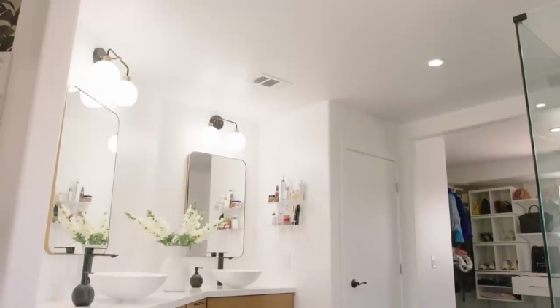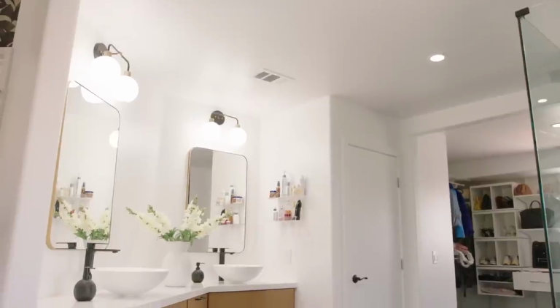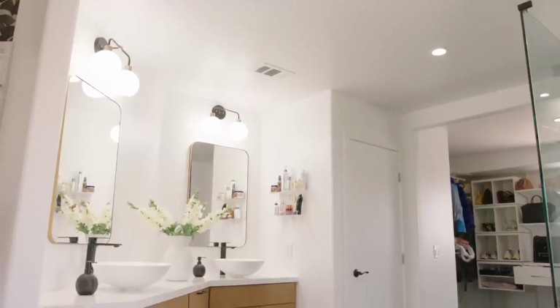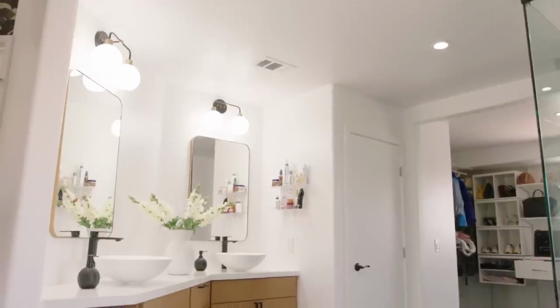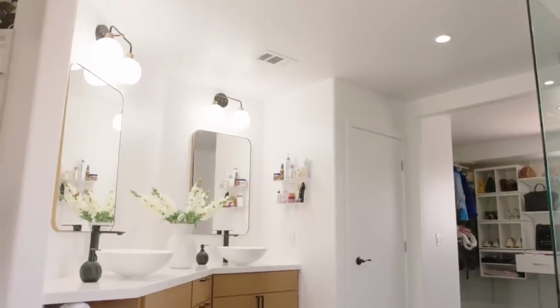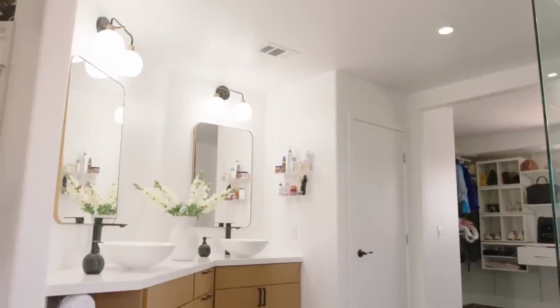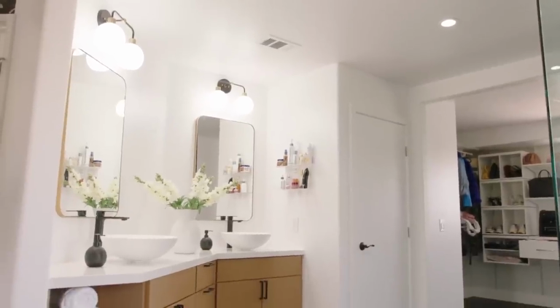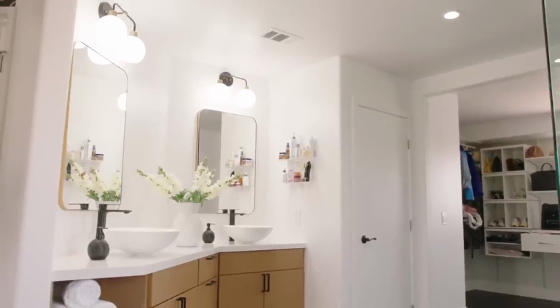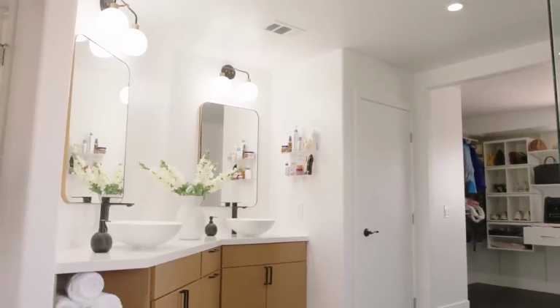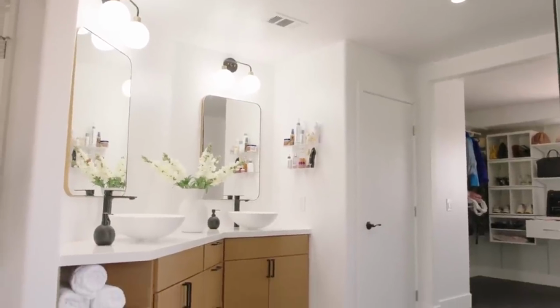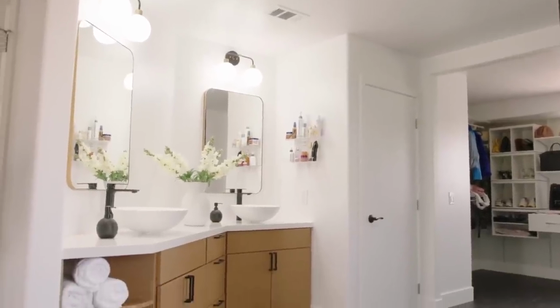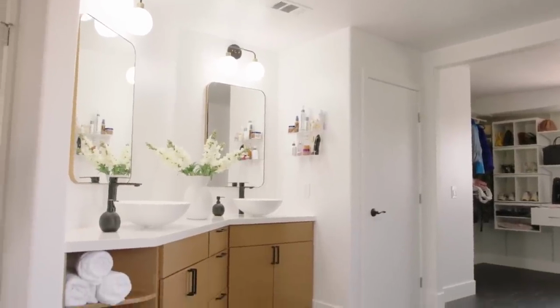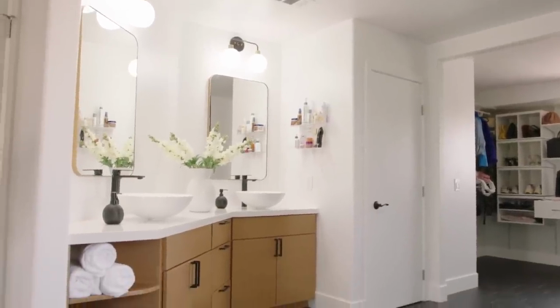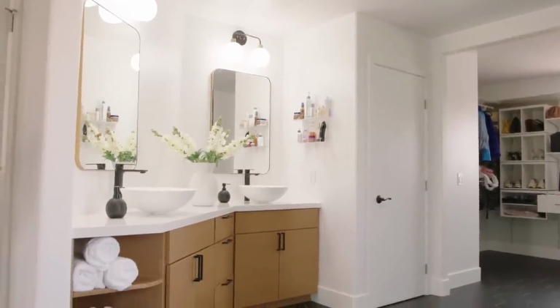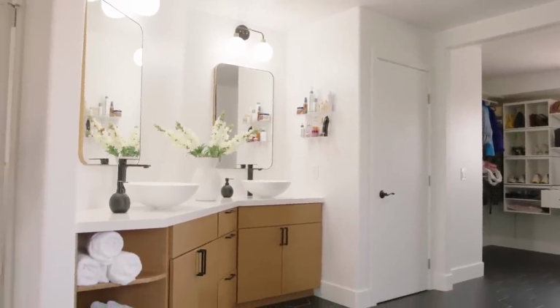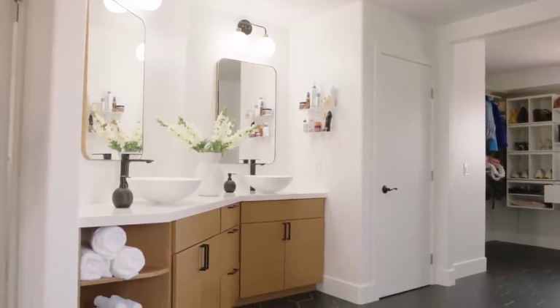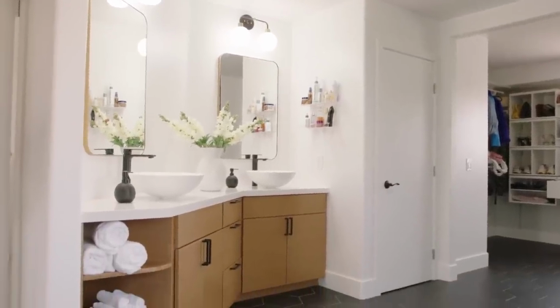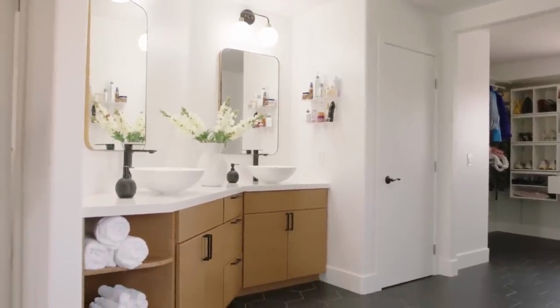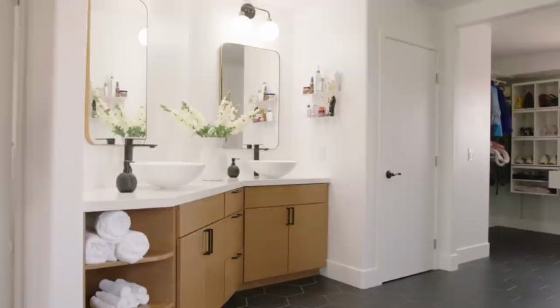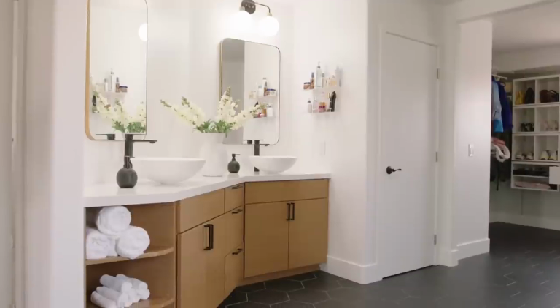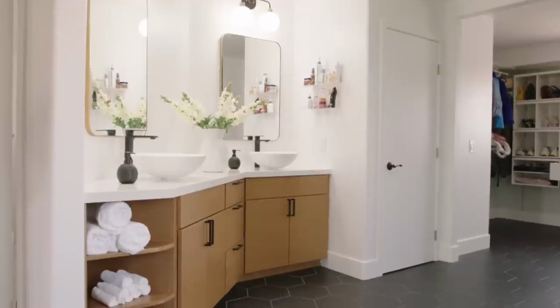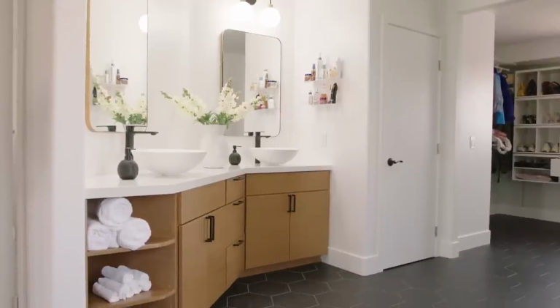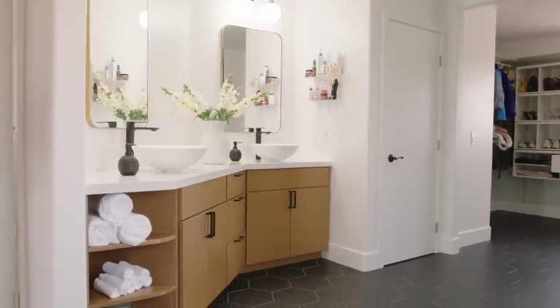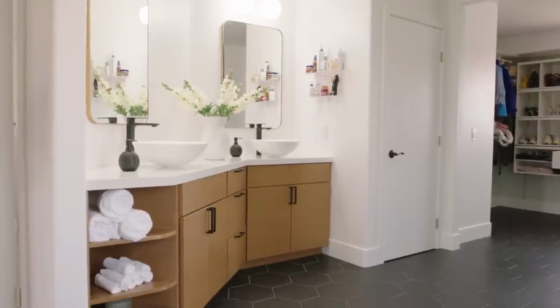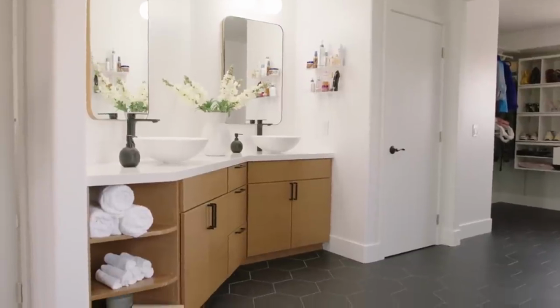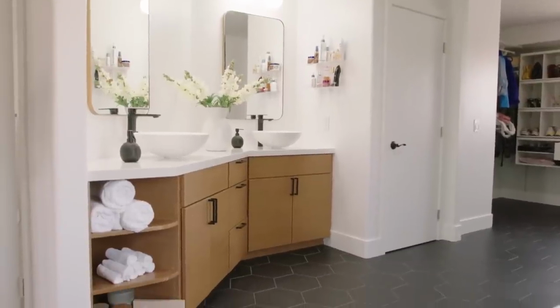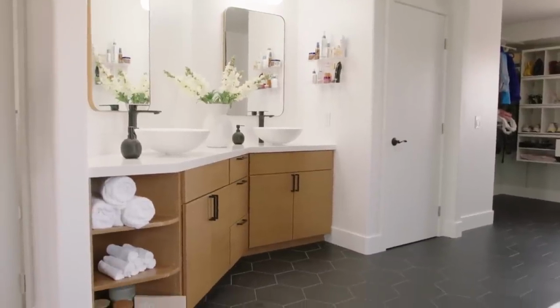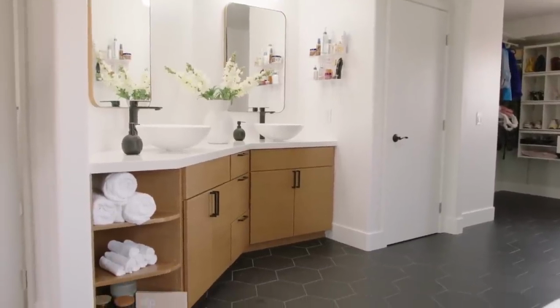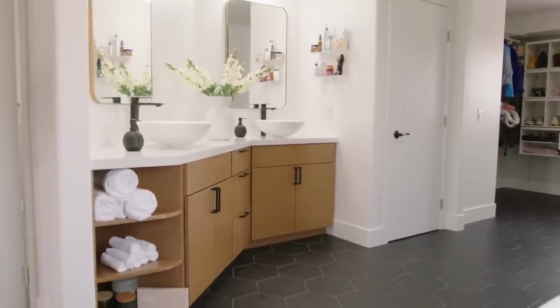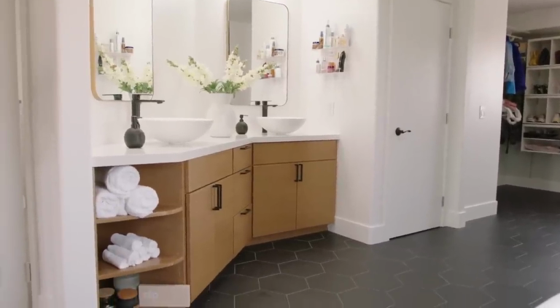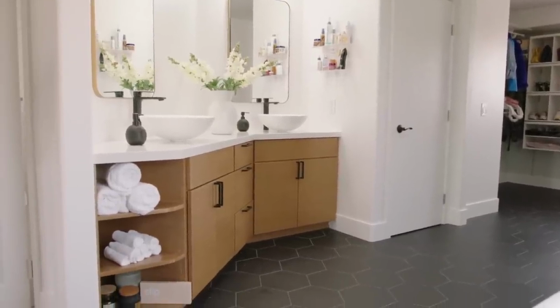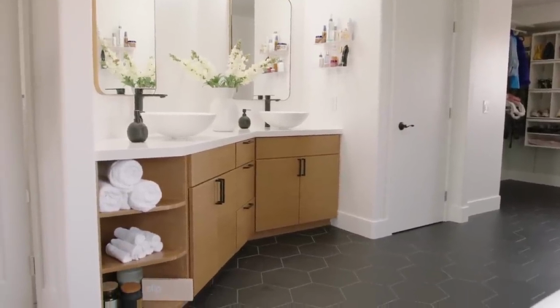I painted the whole bathroom white because it makes me feel very calm.